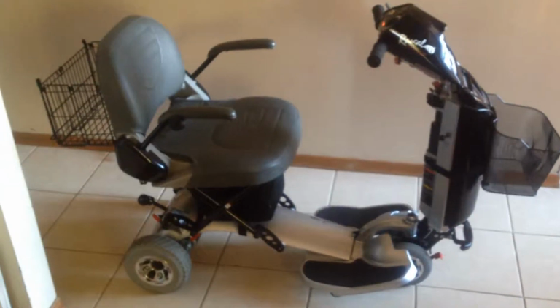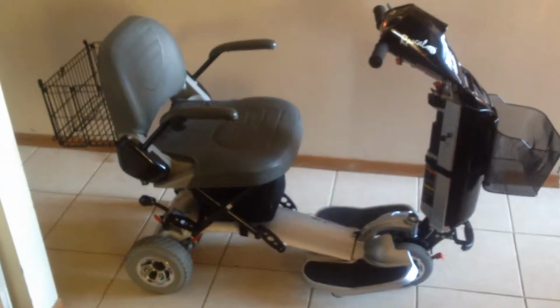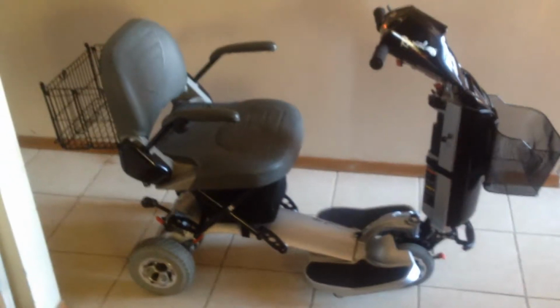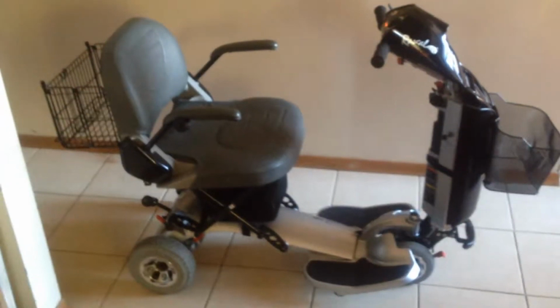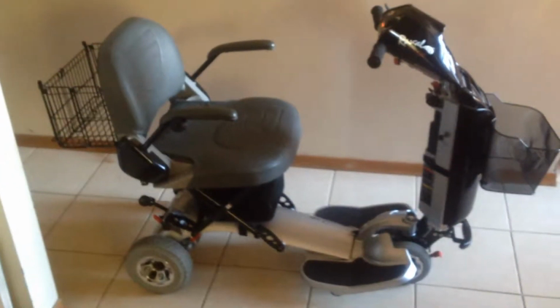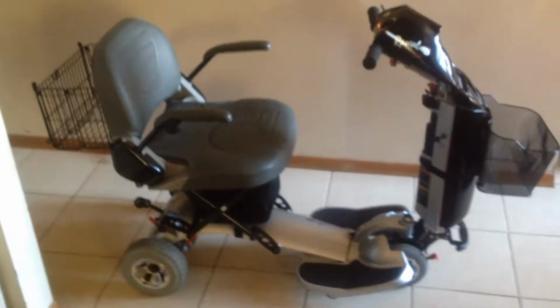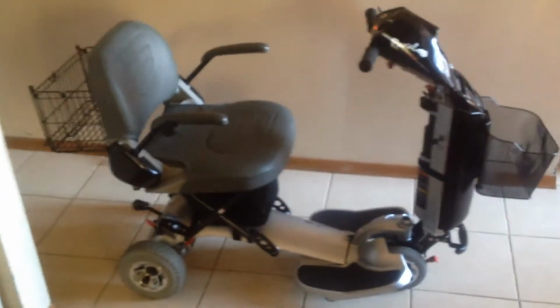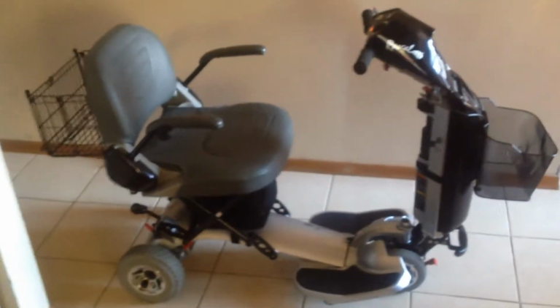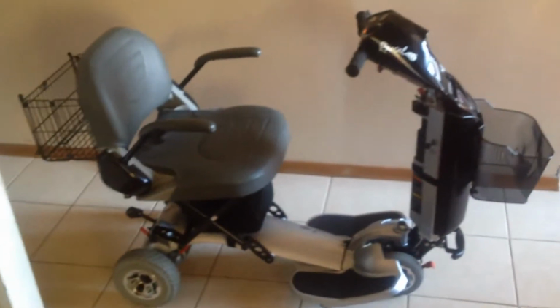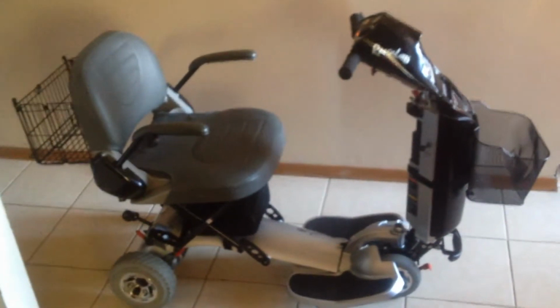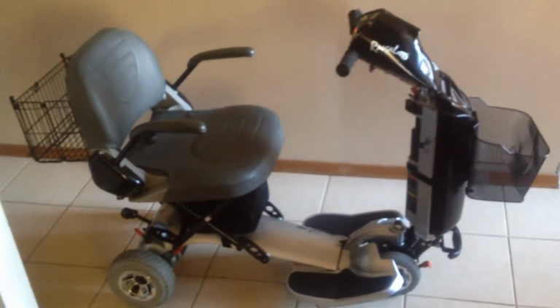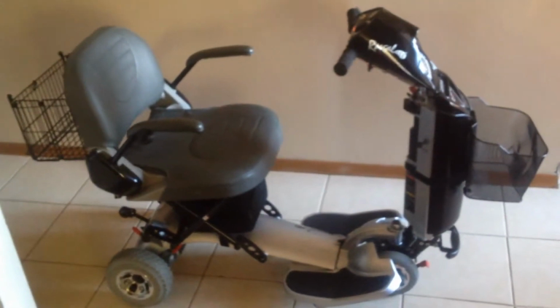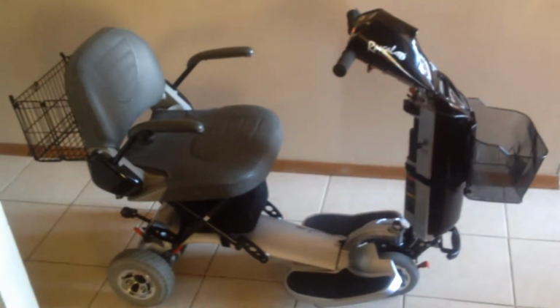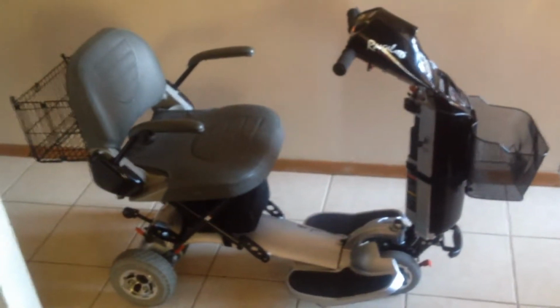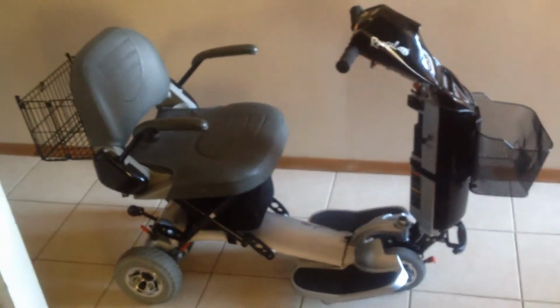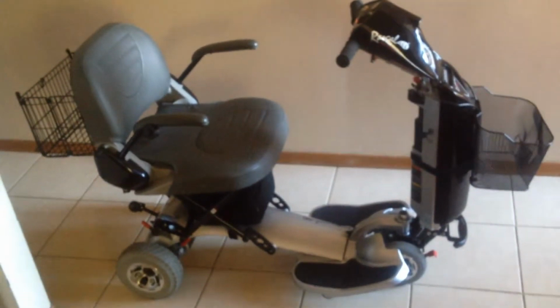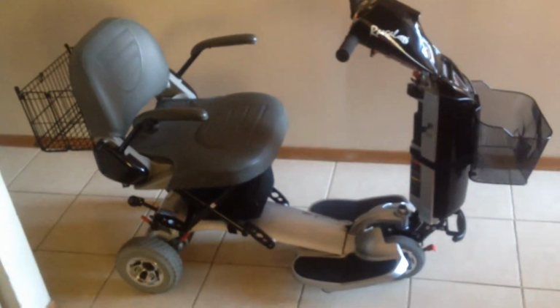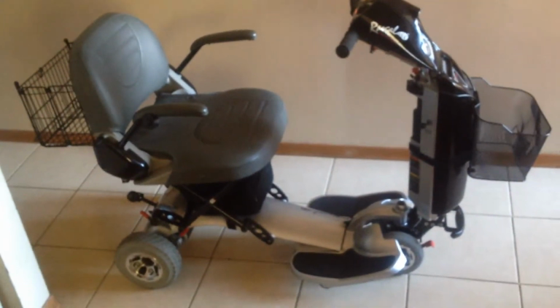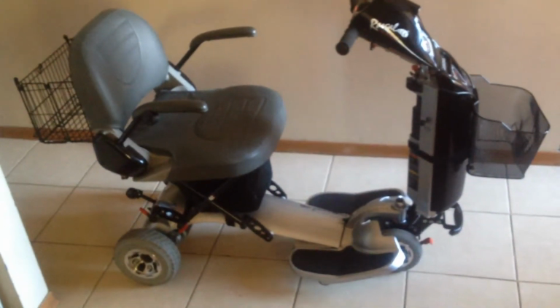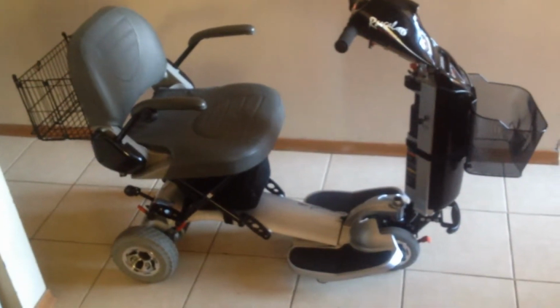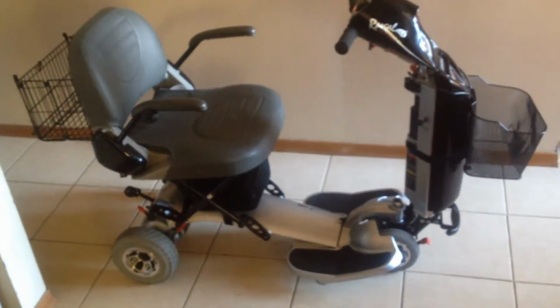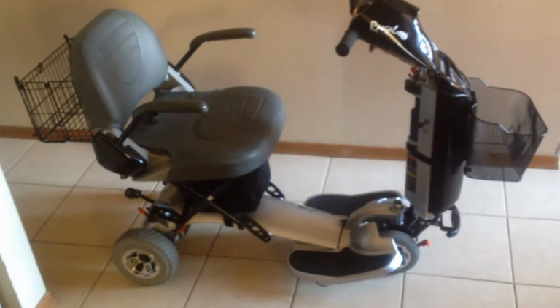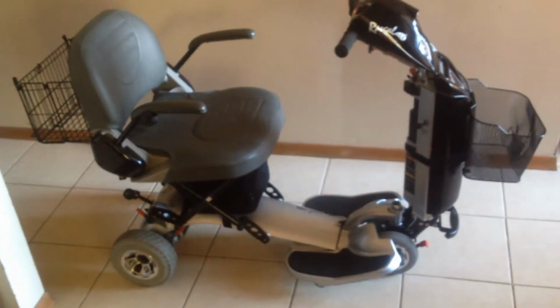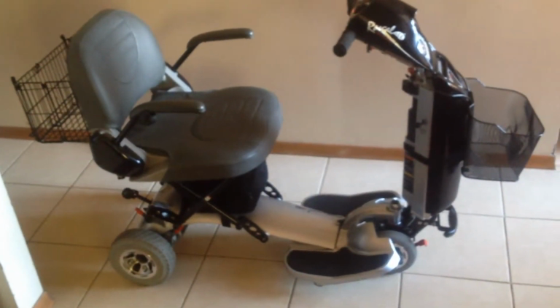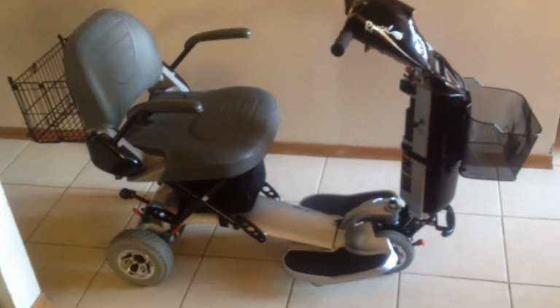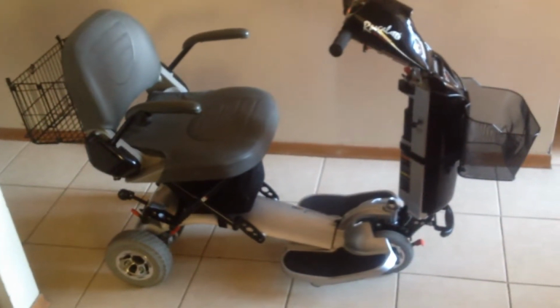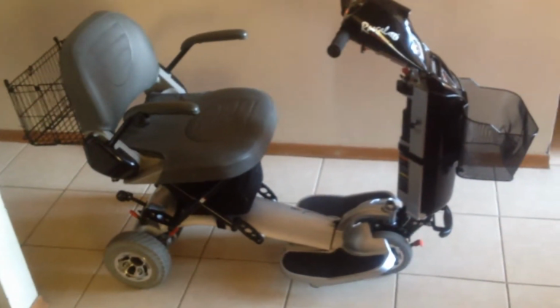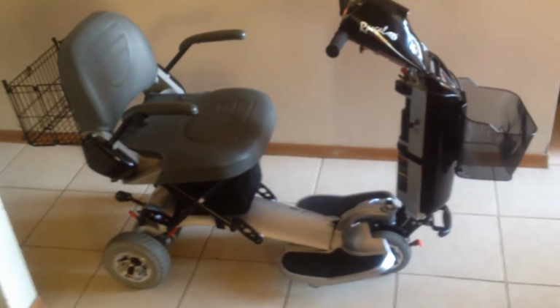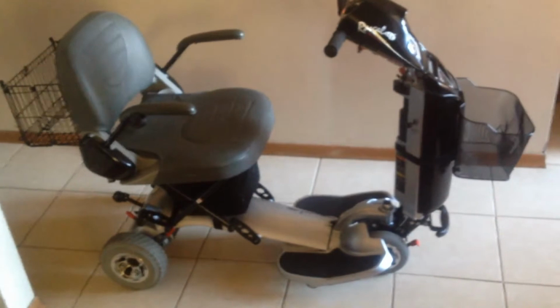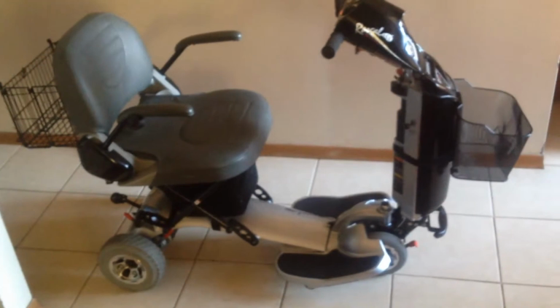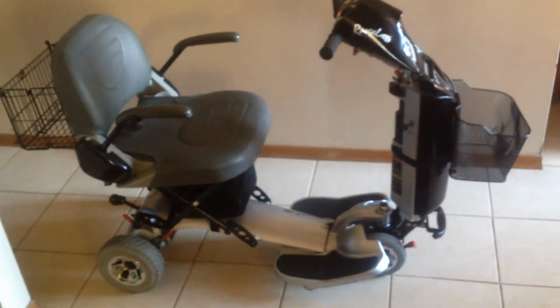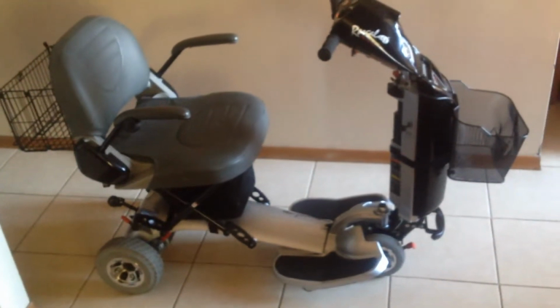Well guys, my super spectacular Rascal AutoGo 550 — let's go through it.